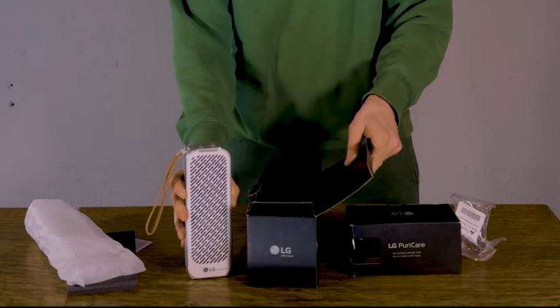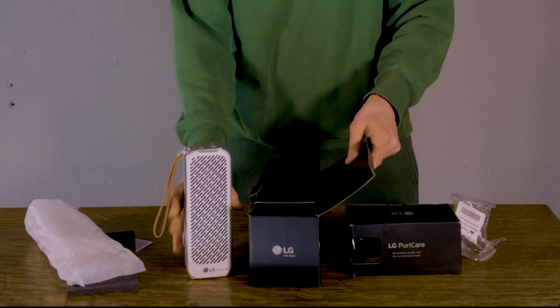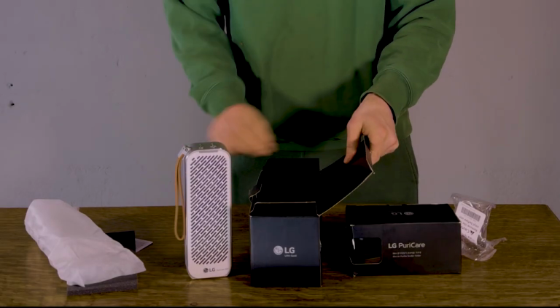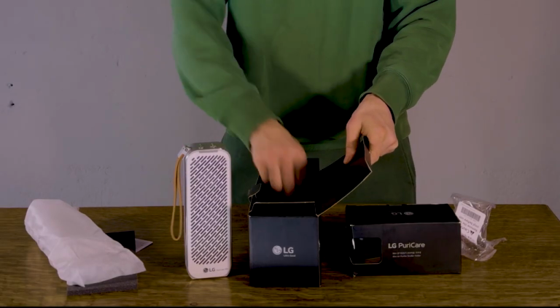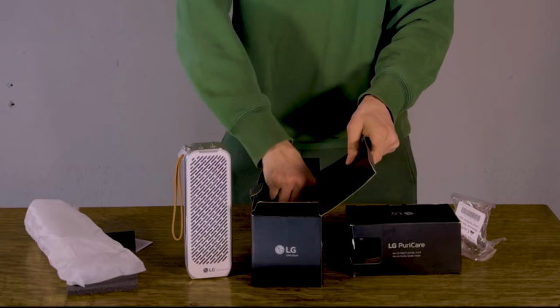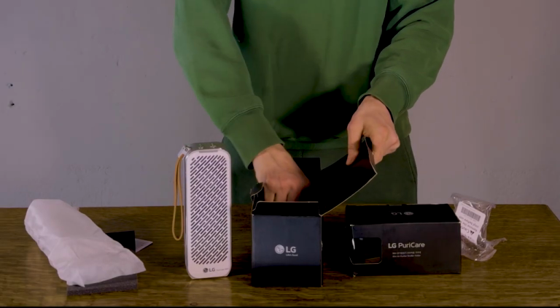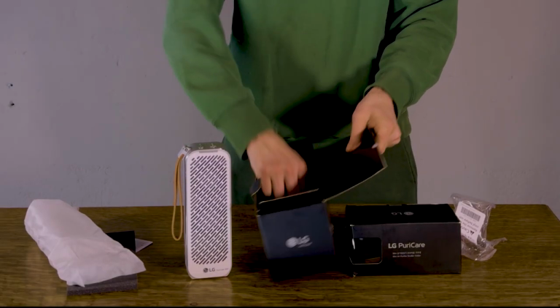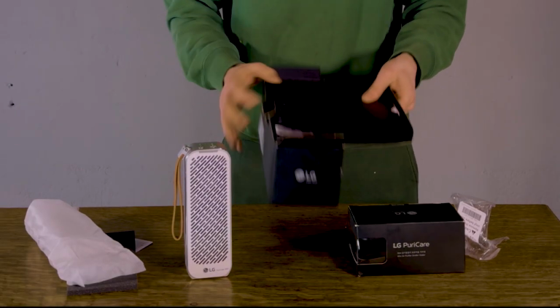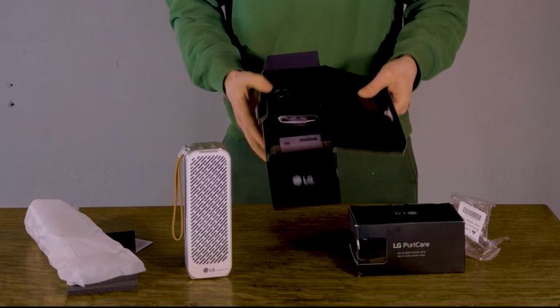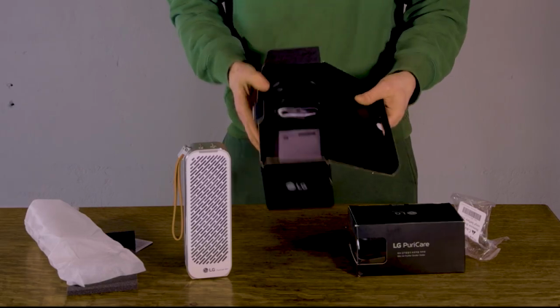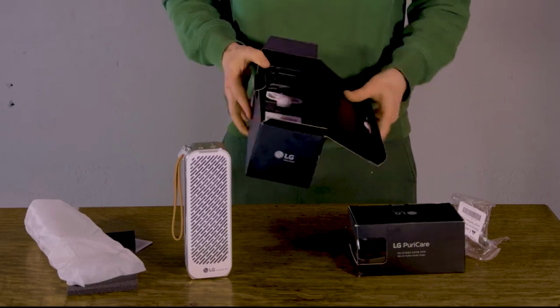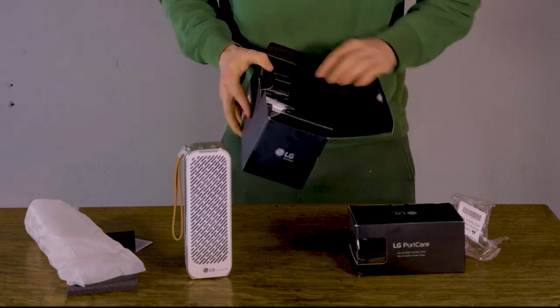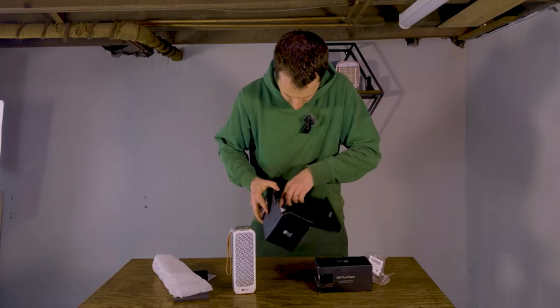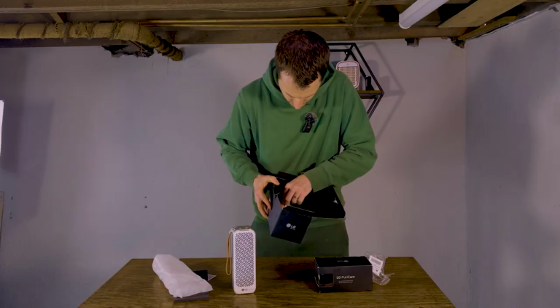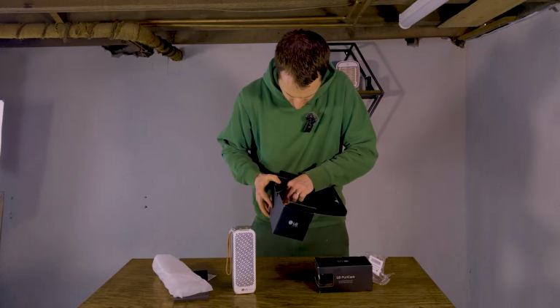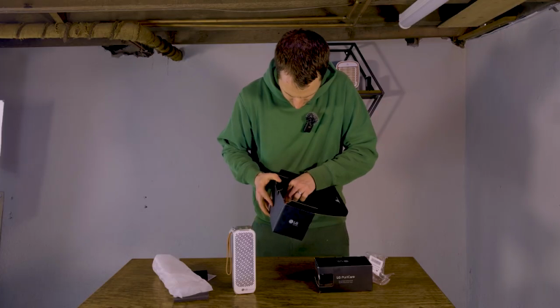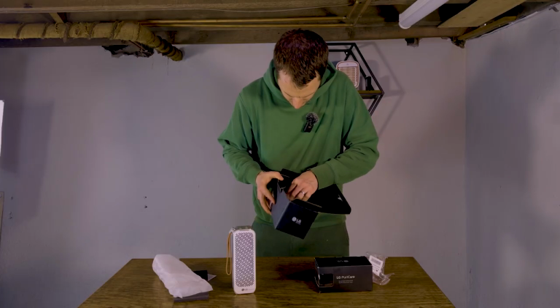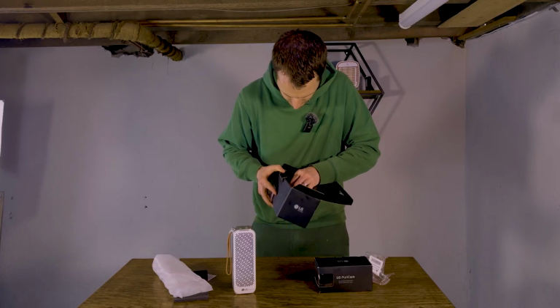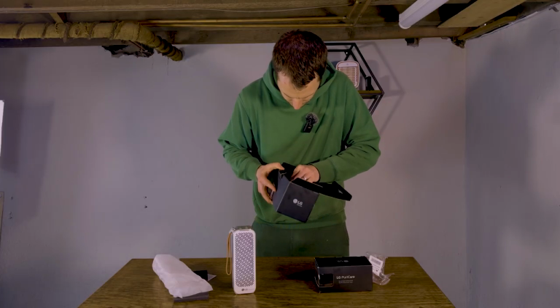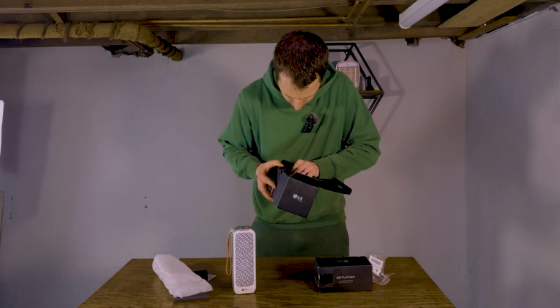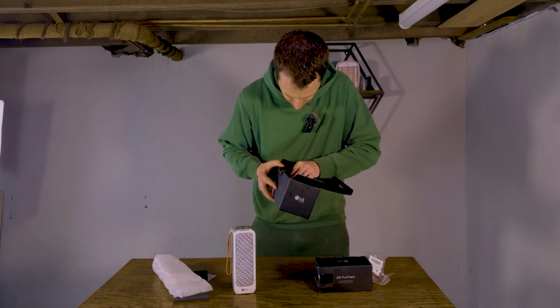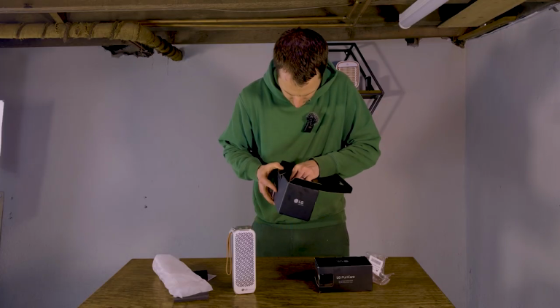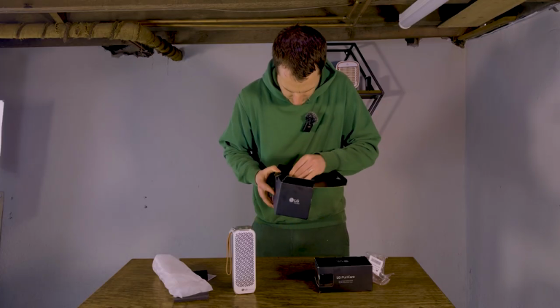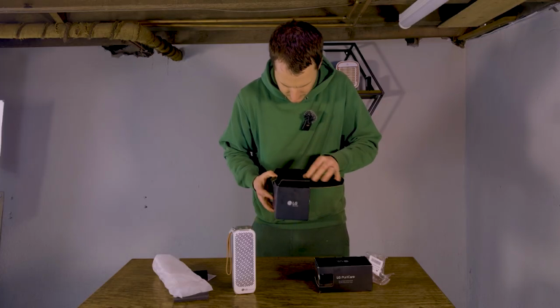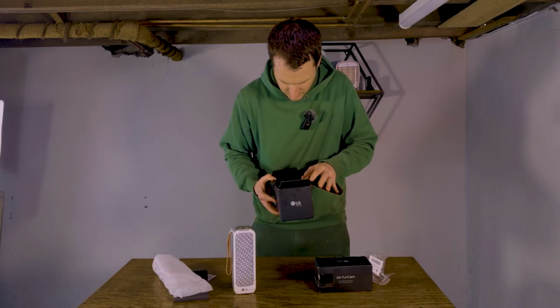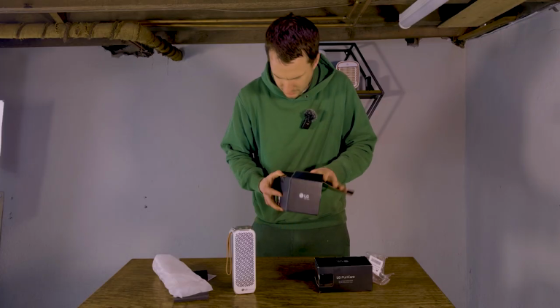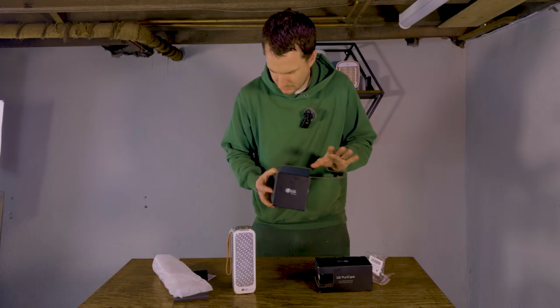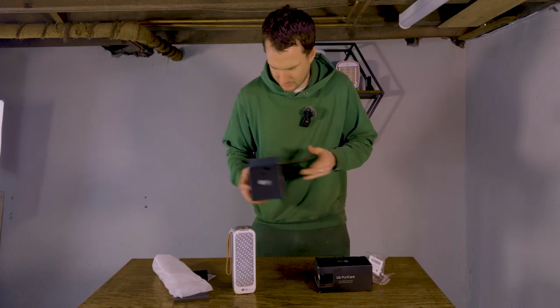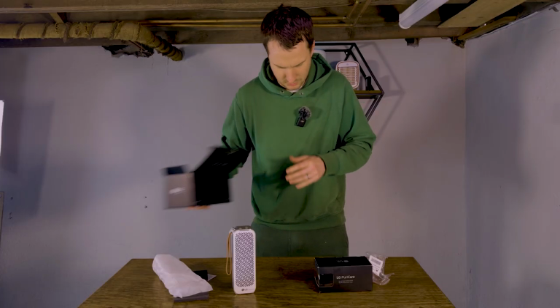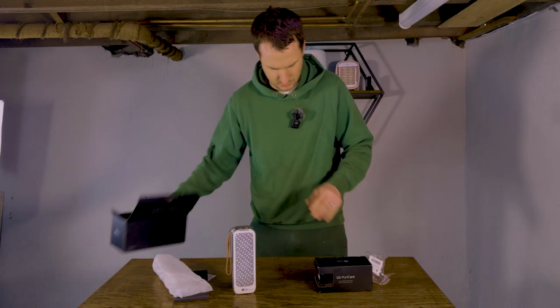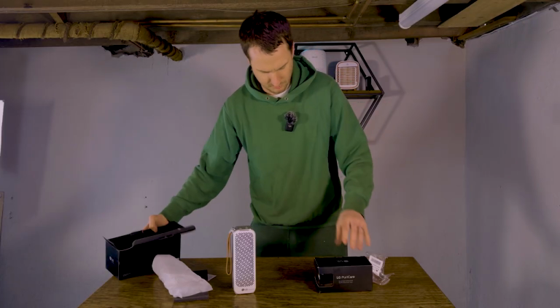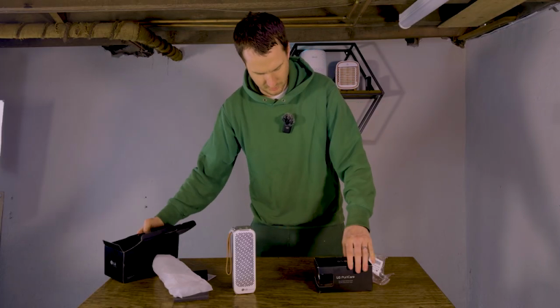So that's it. There's a charging cable, USB-C, and an instruction manual.